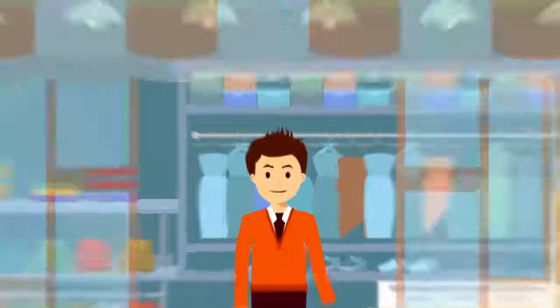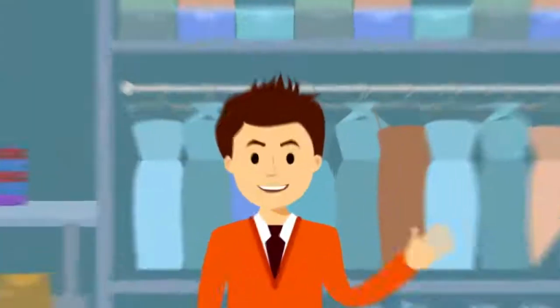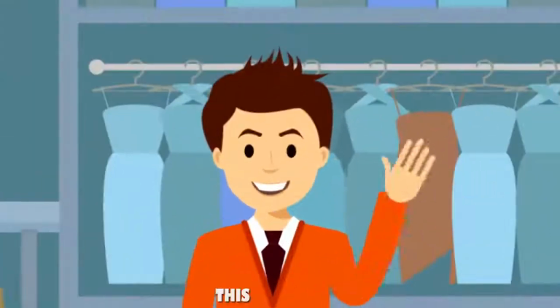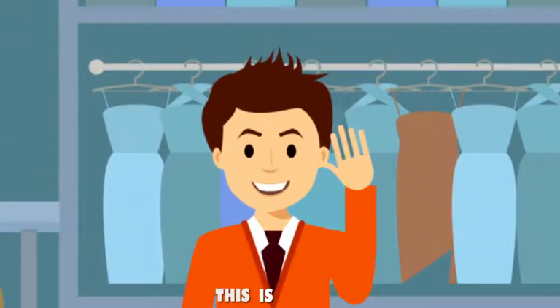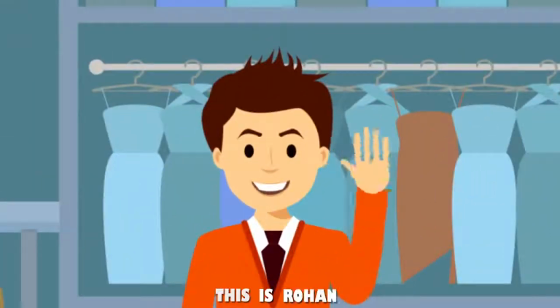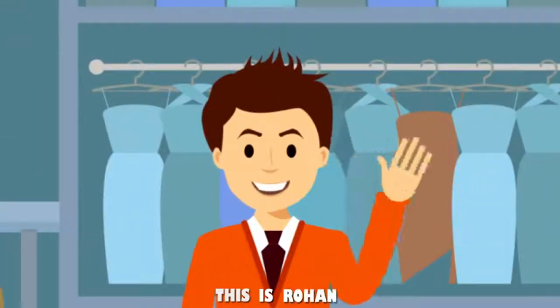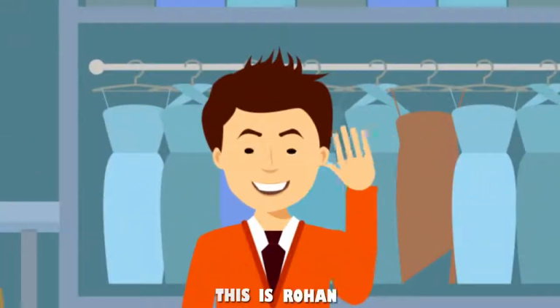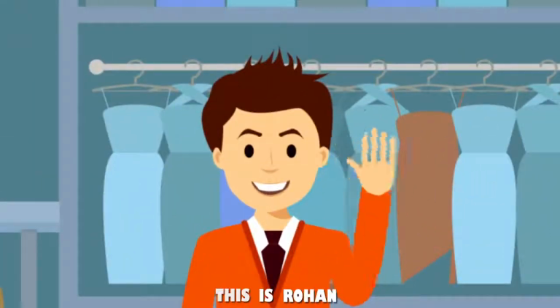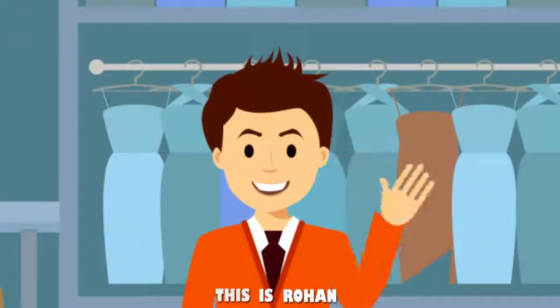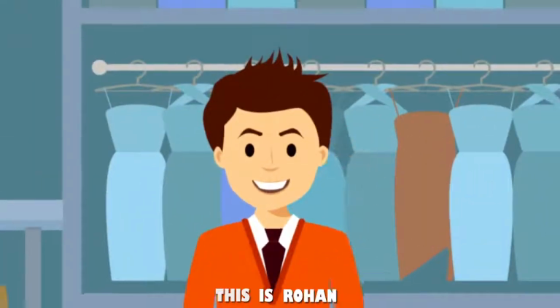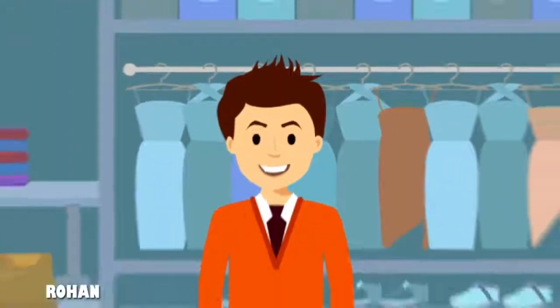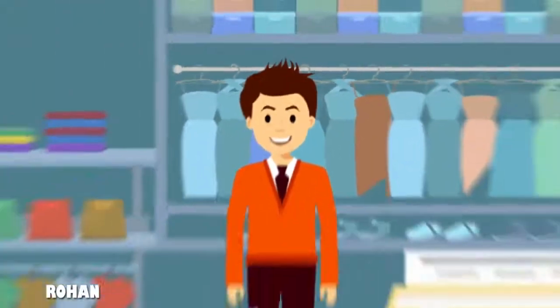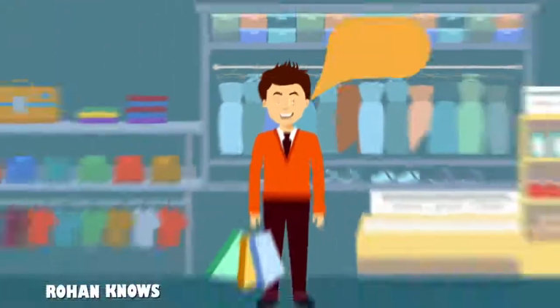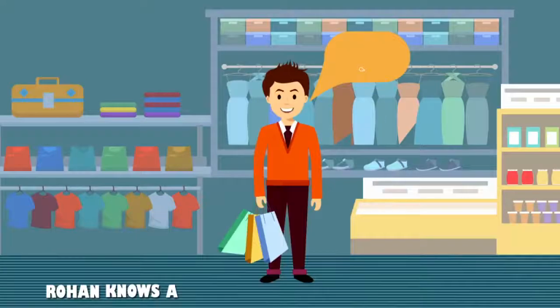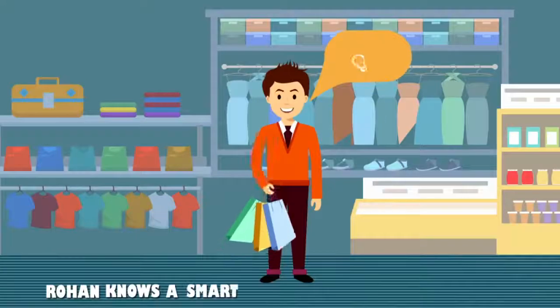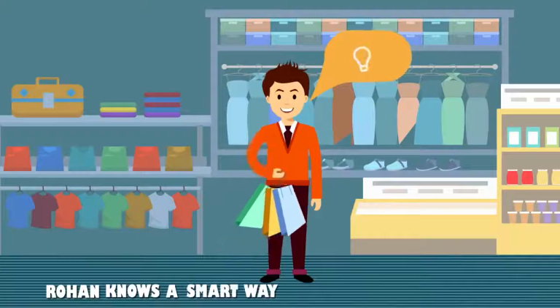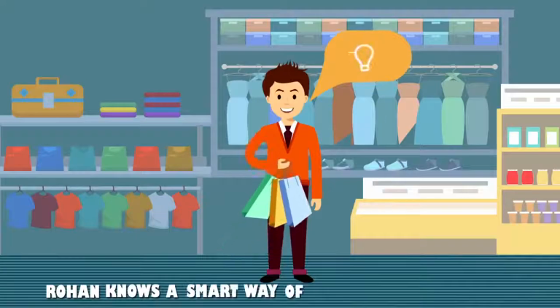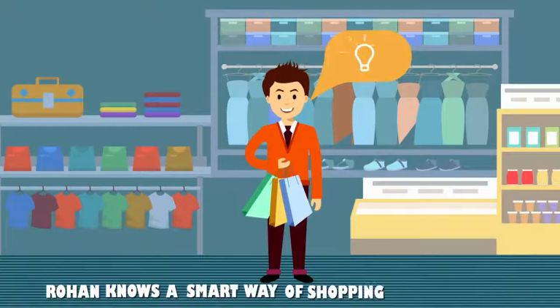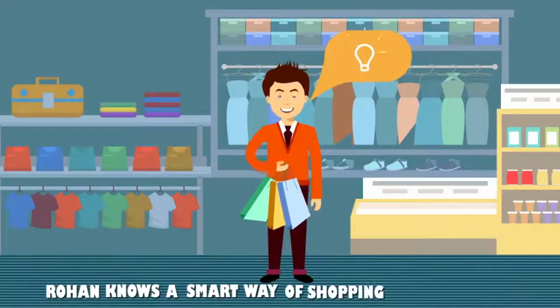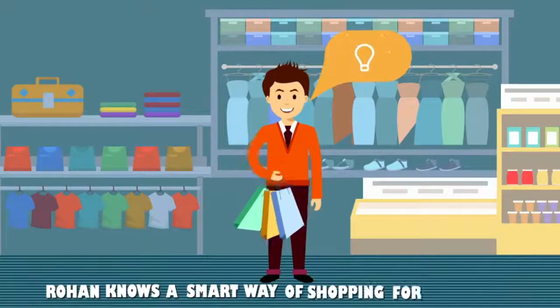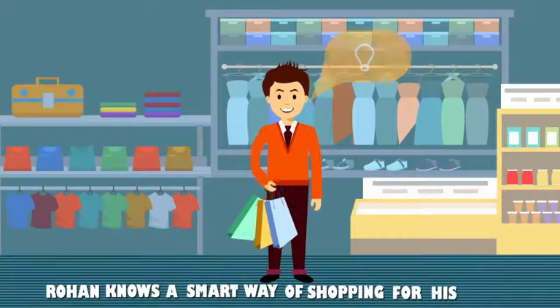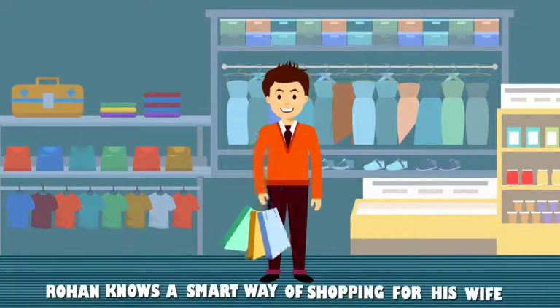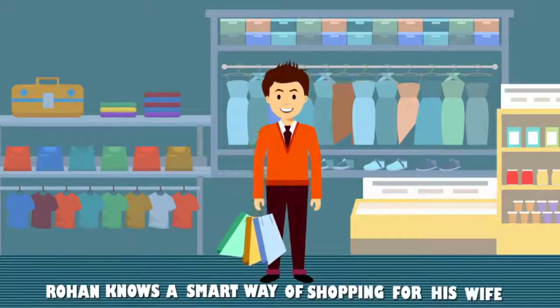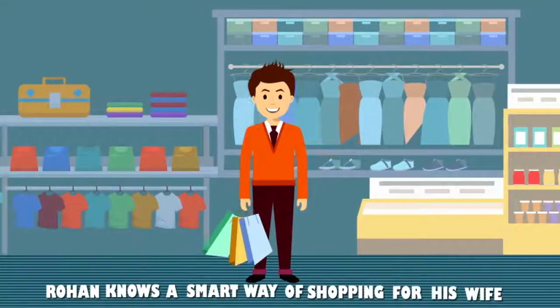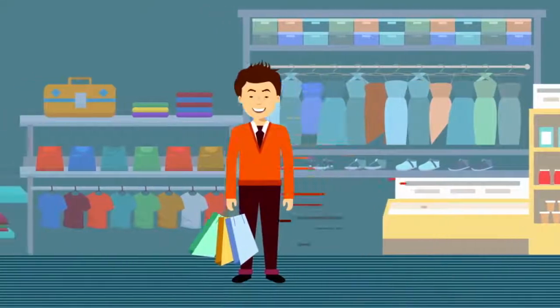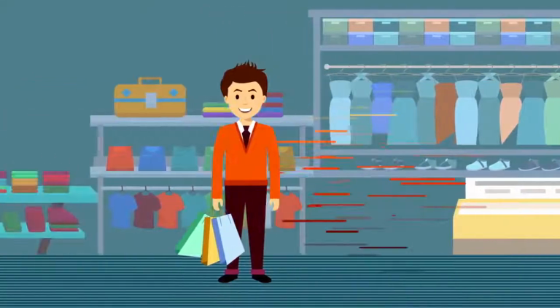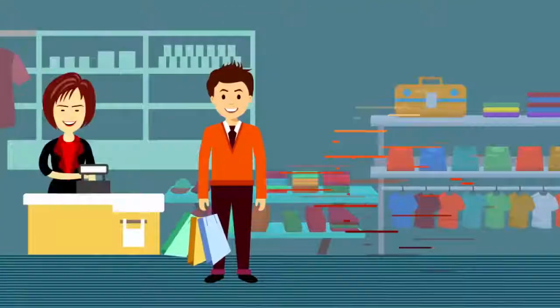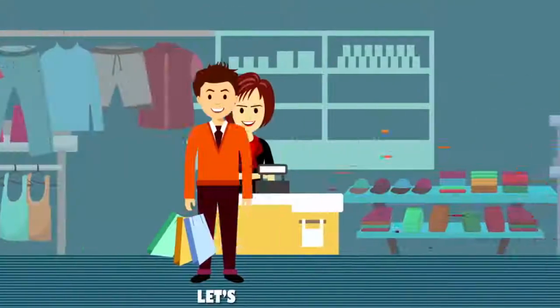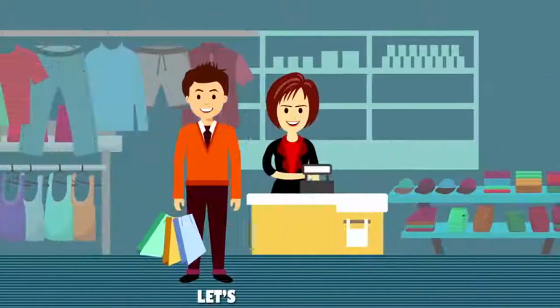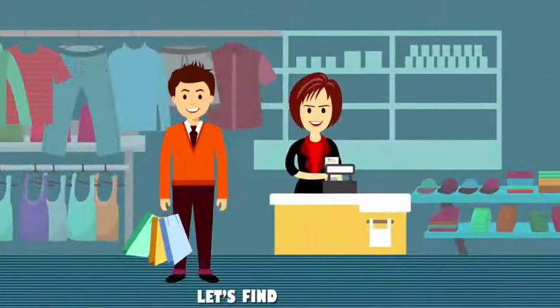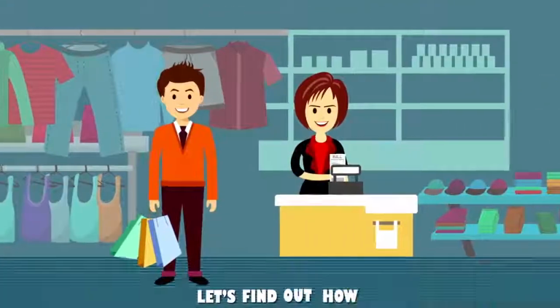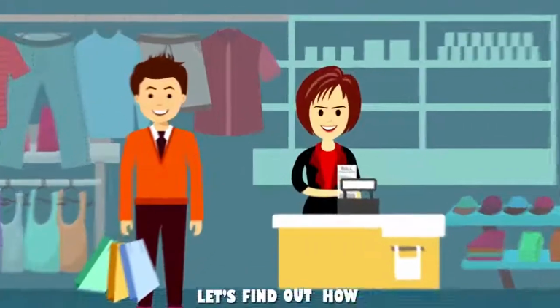This is Rohan. Rohan knows a smart way of shopping for his wife. Let's find out how.